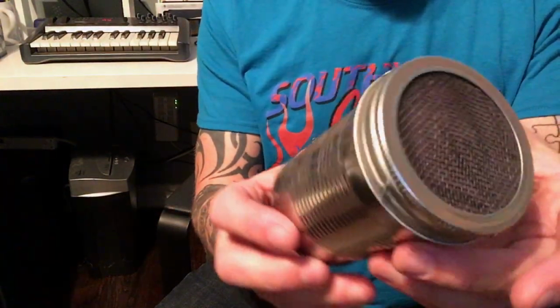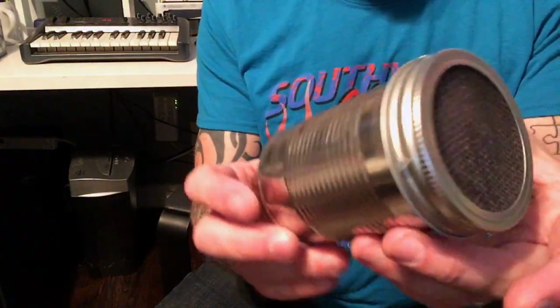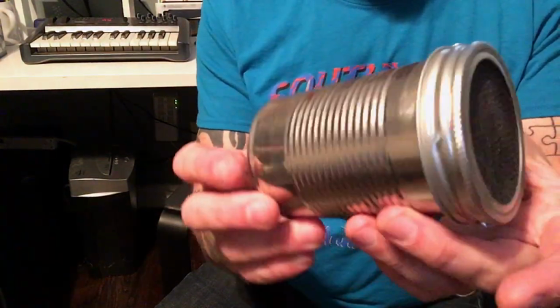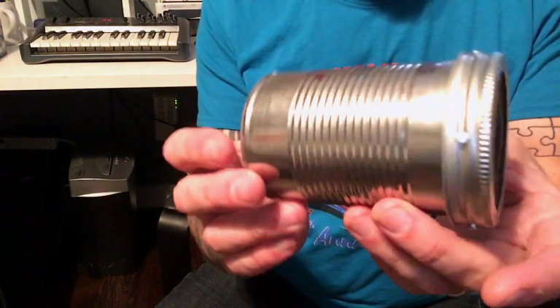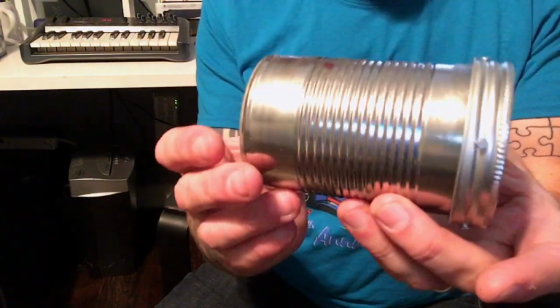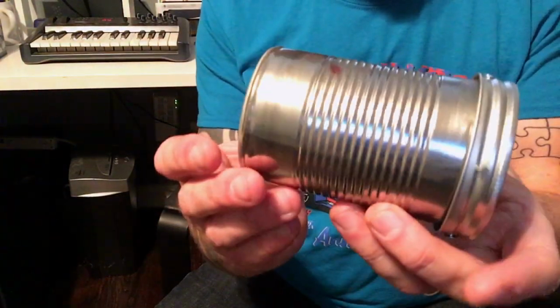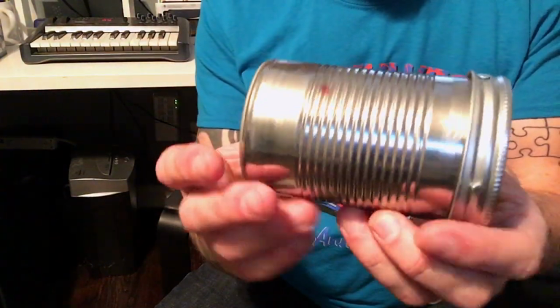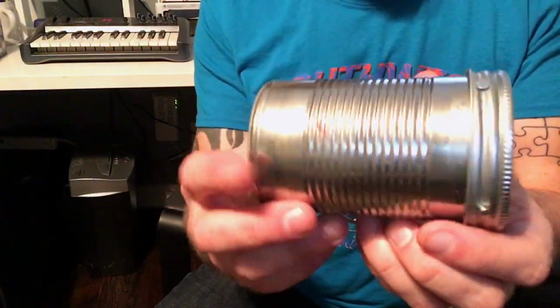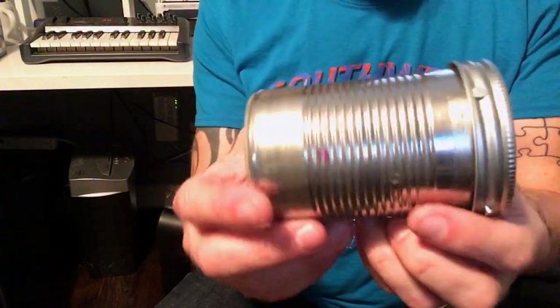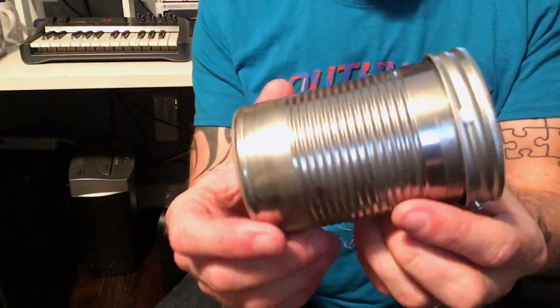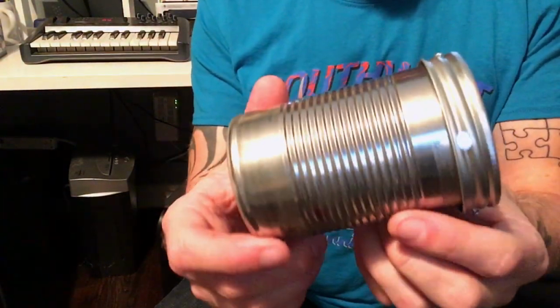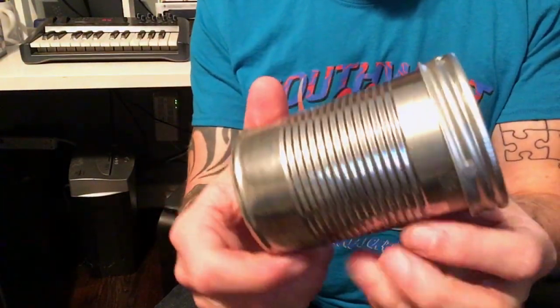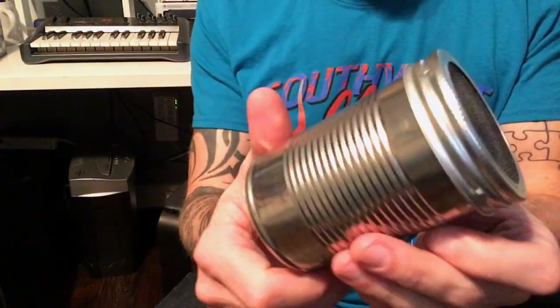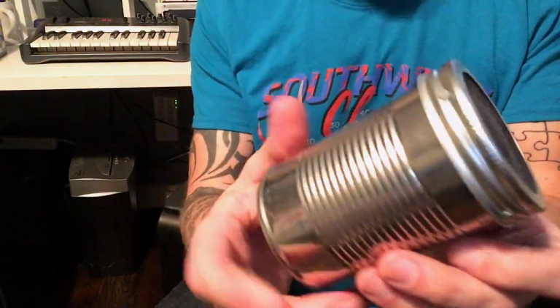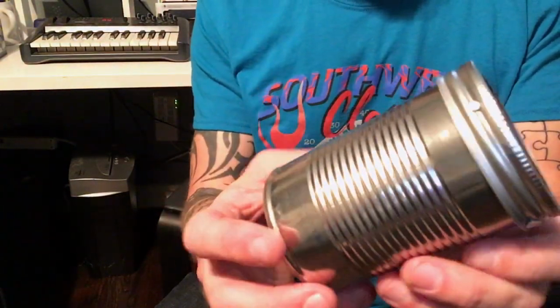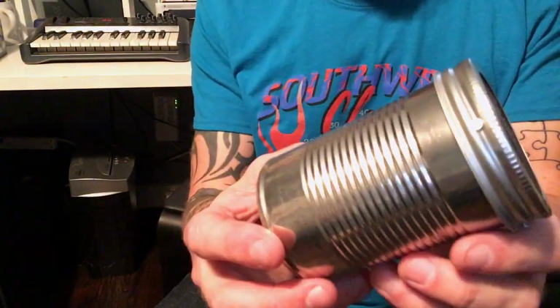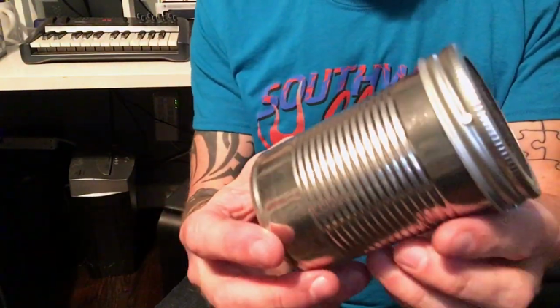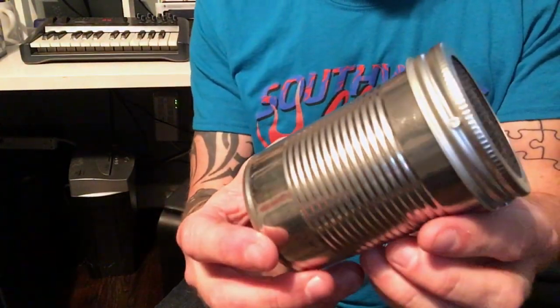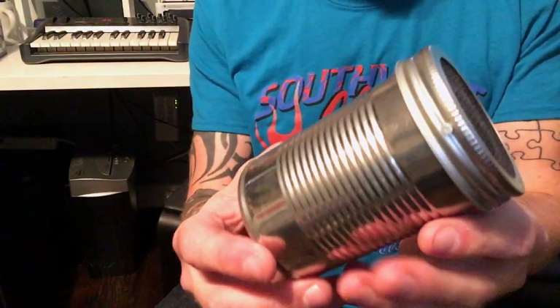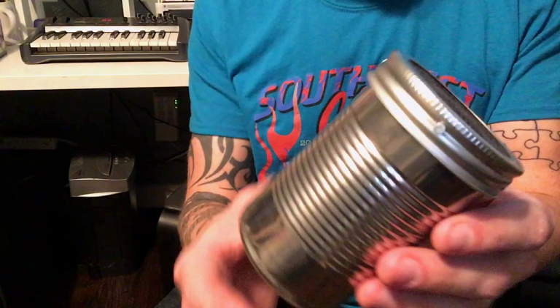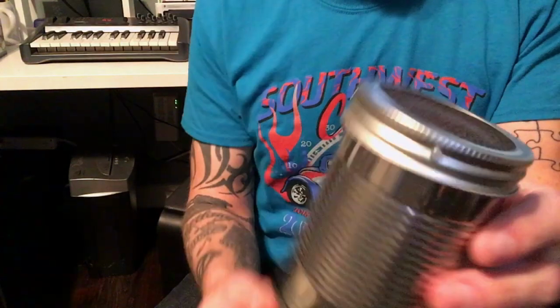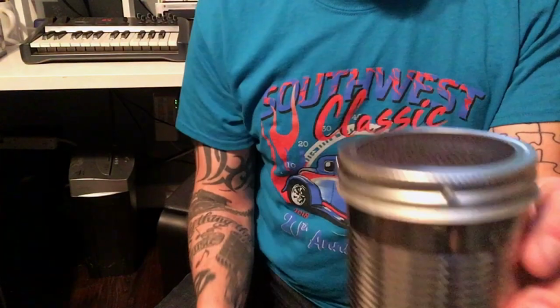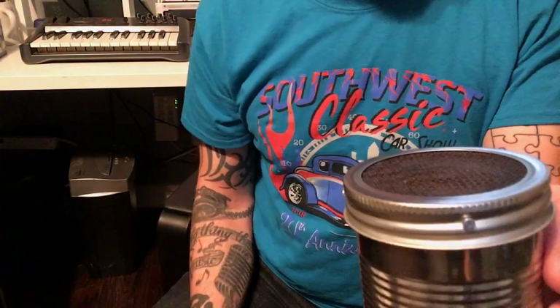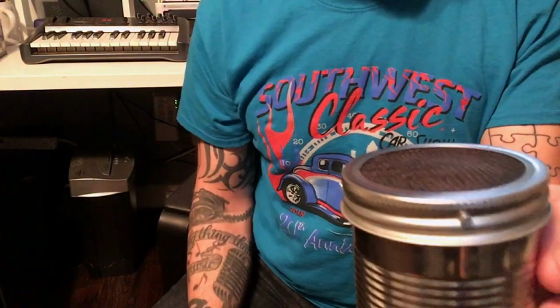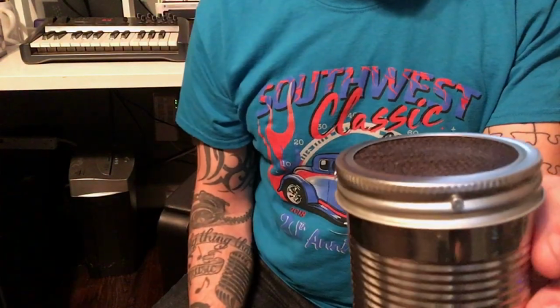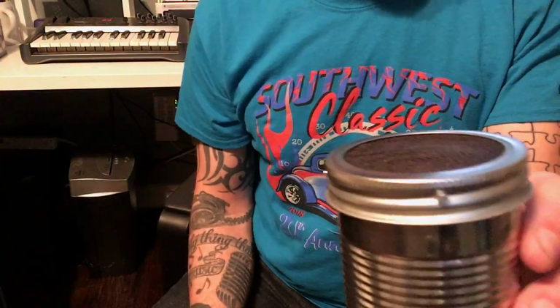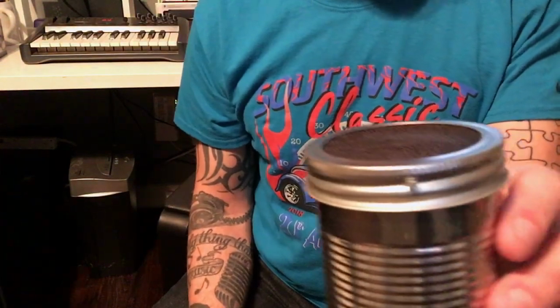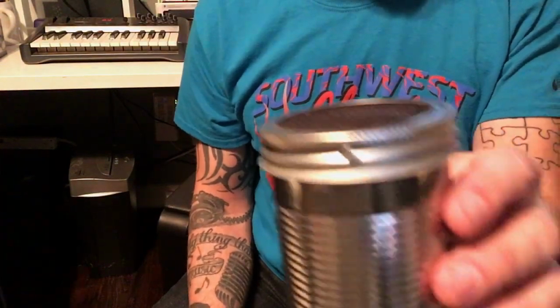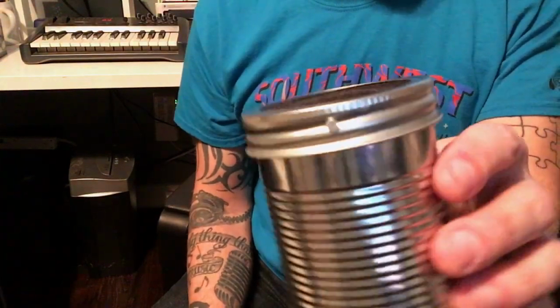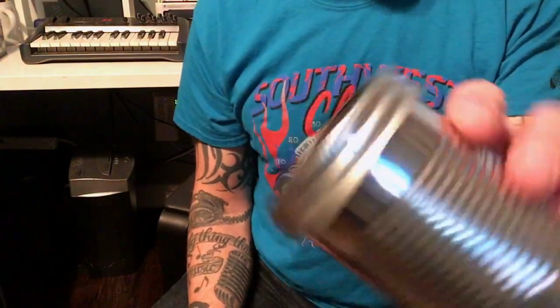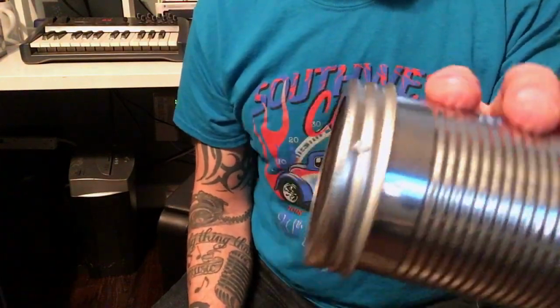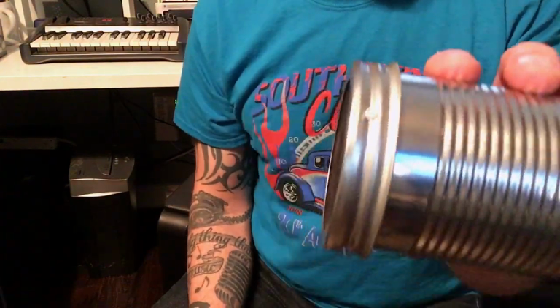So there you have it — the DIY soup can microphone. Built it for a few bucks, nothing special. Sounds lo-fi as heck, but pretty cool for an afternoon project.